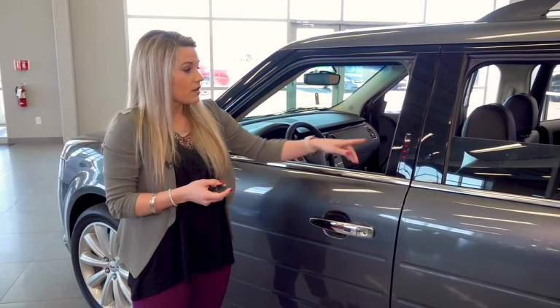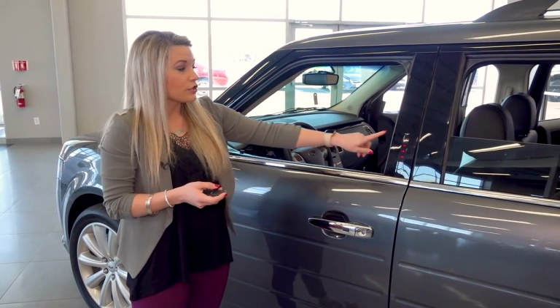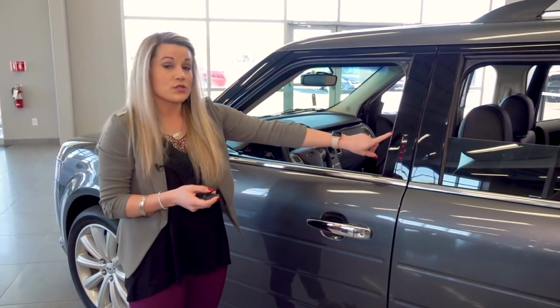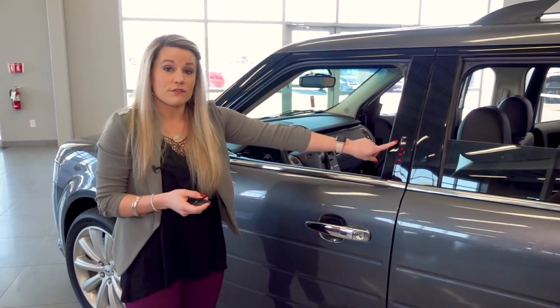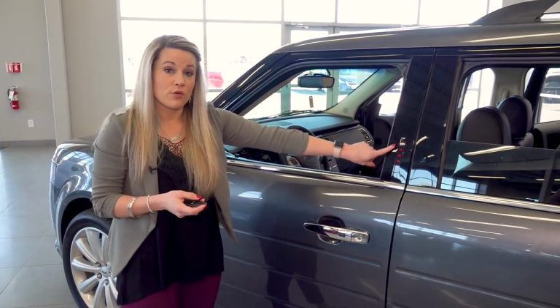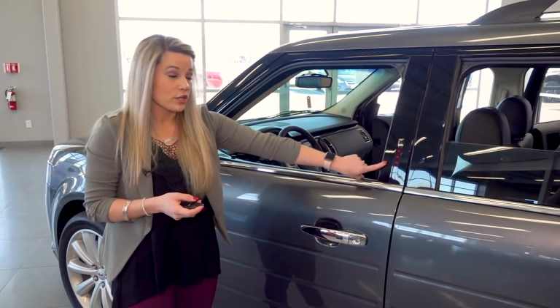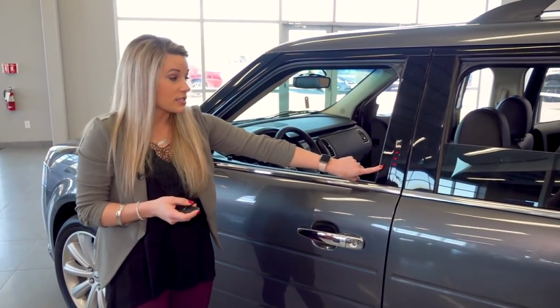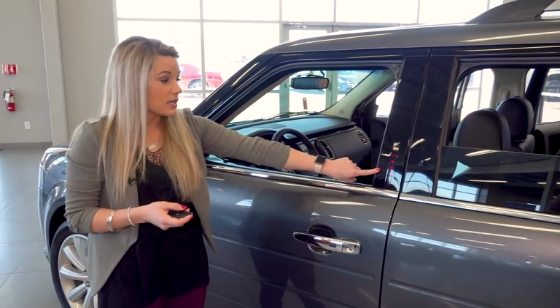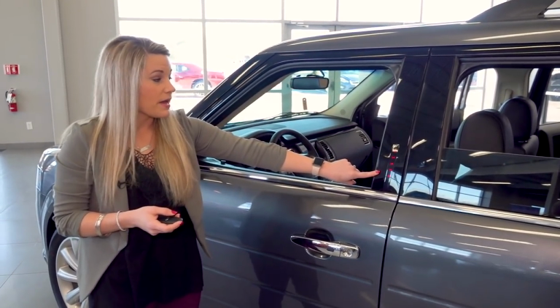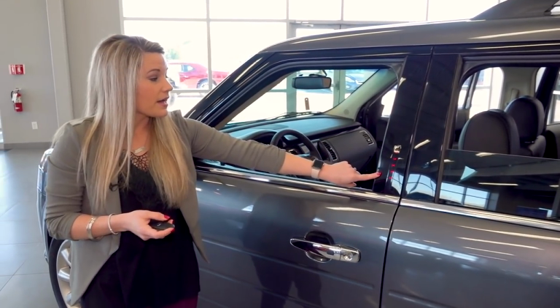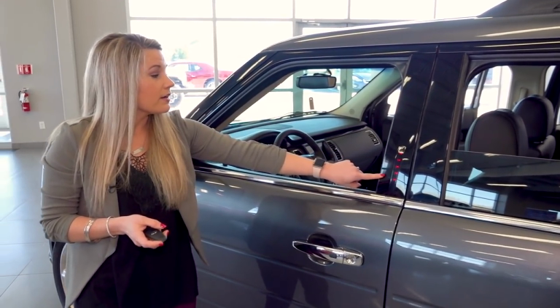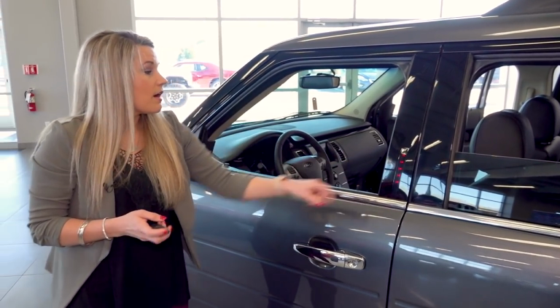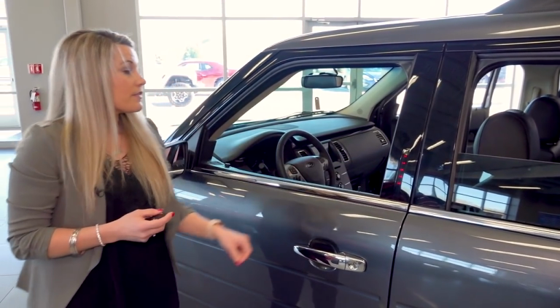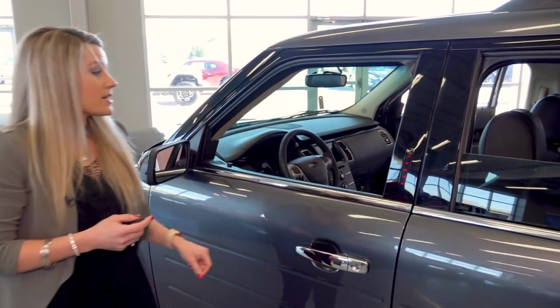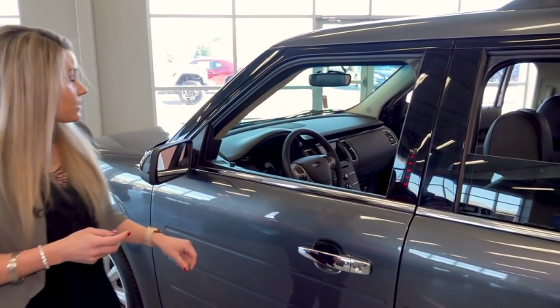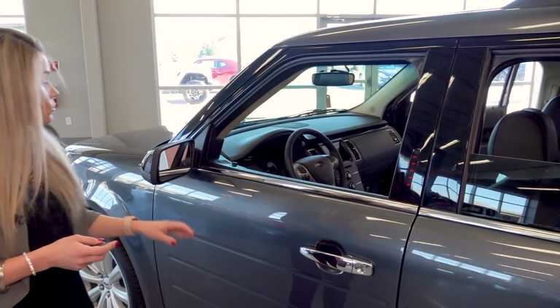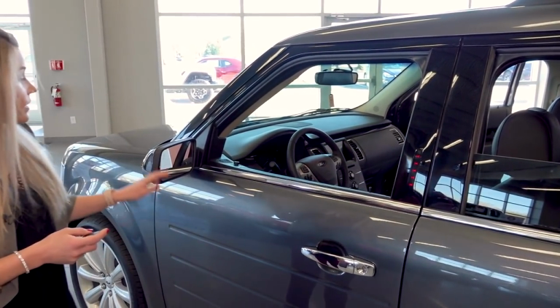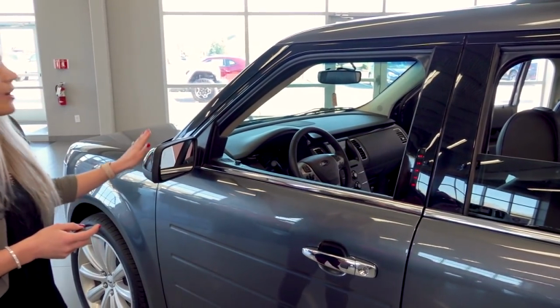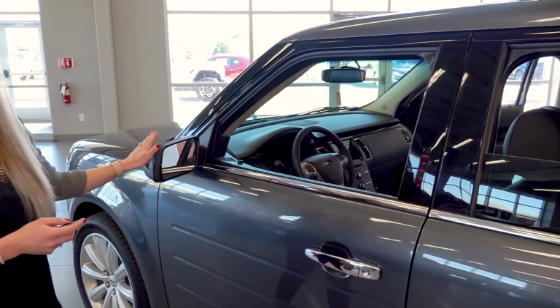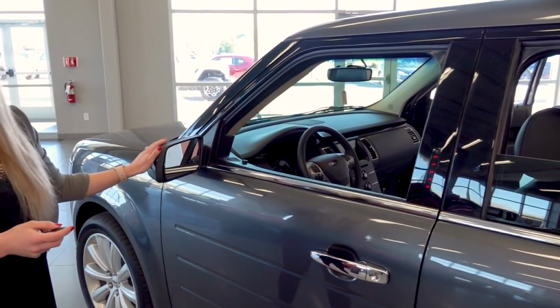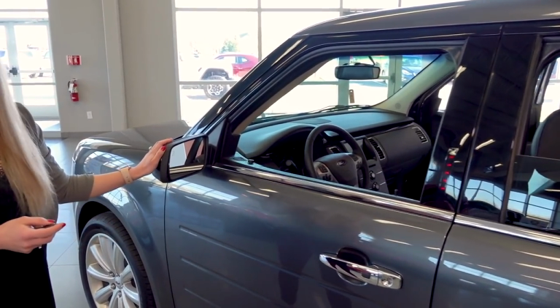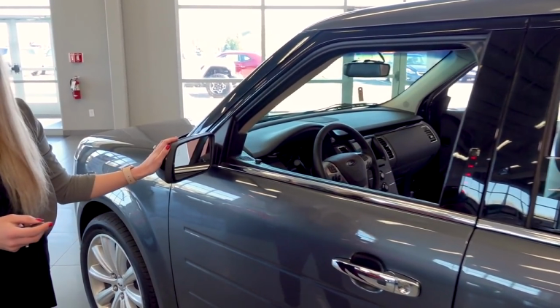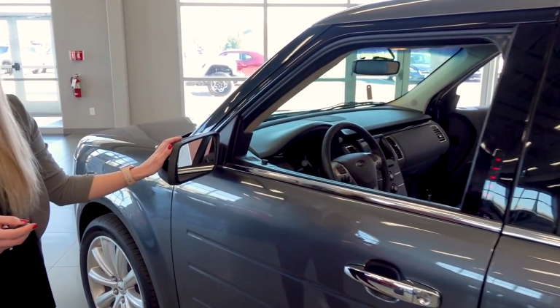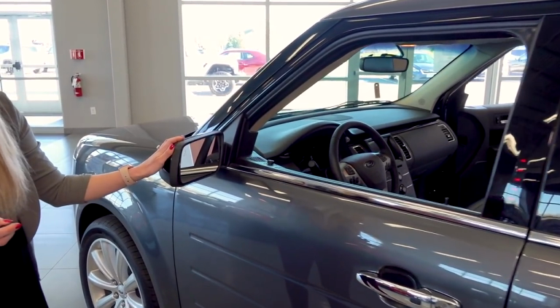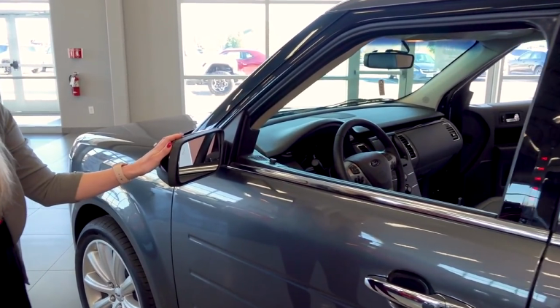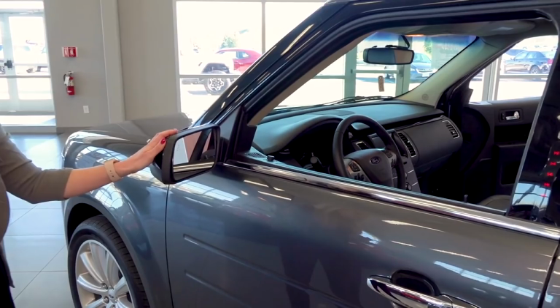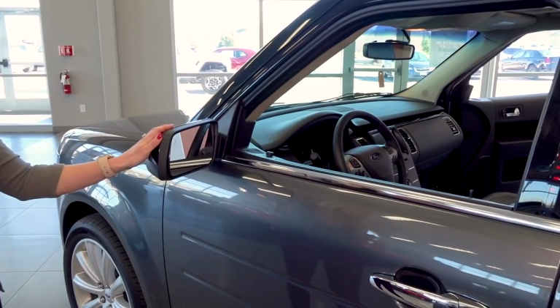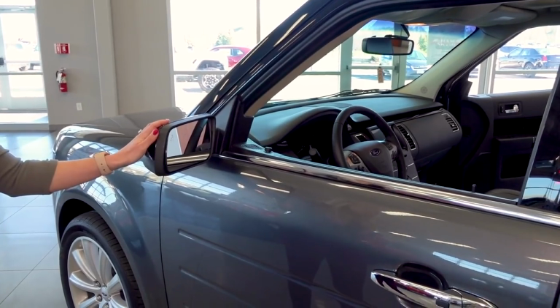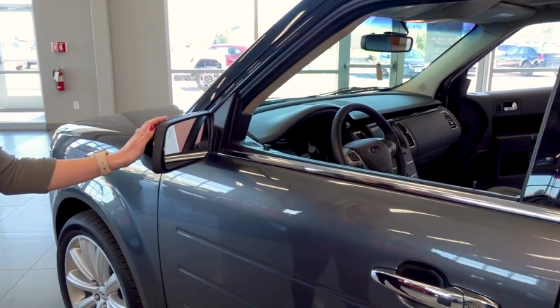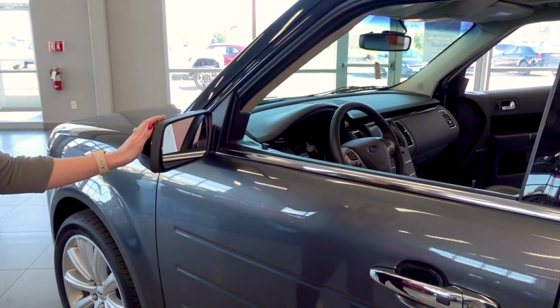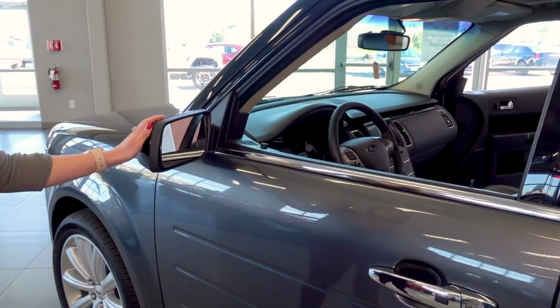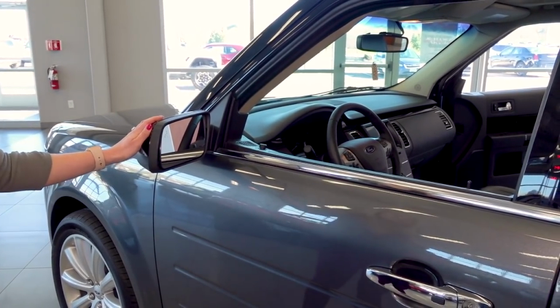You also have your wireless keypad on the side of the door, and then your BLIS system which is located on your side mirrors.